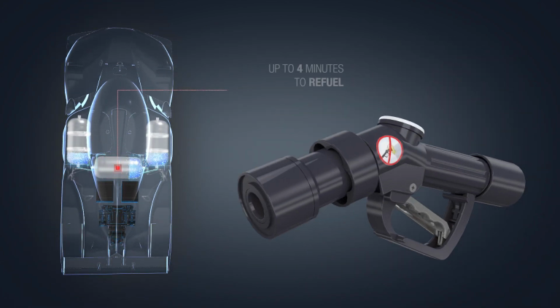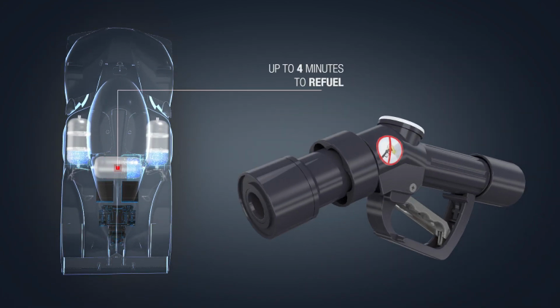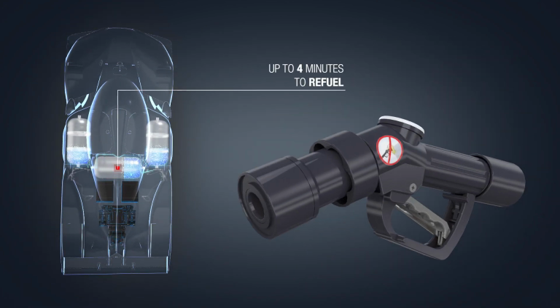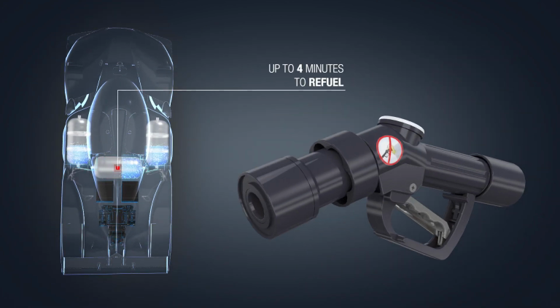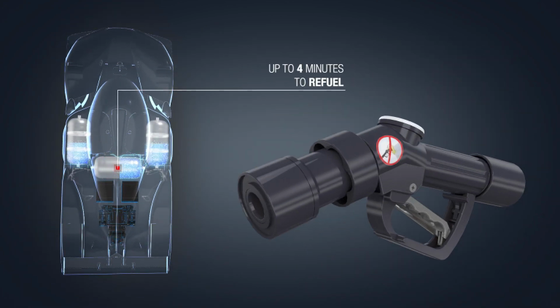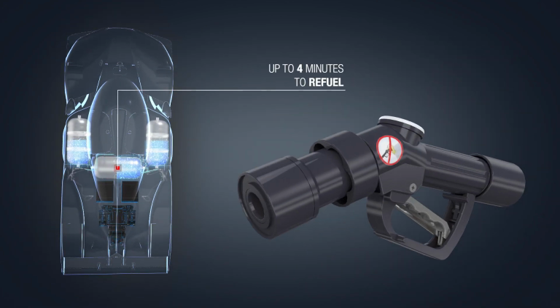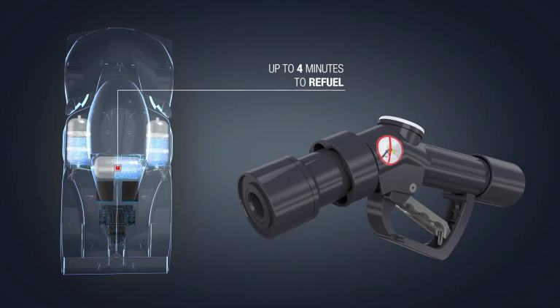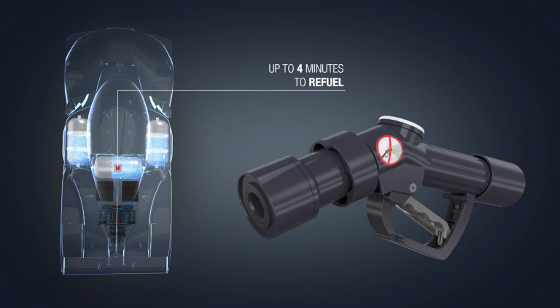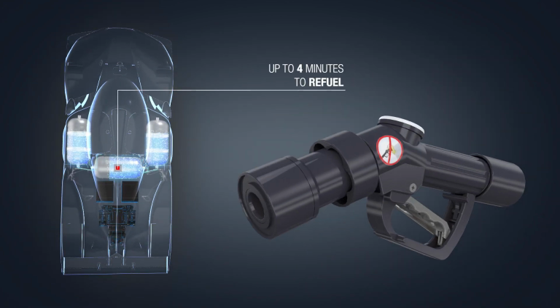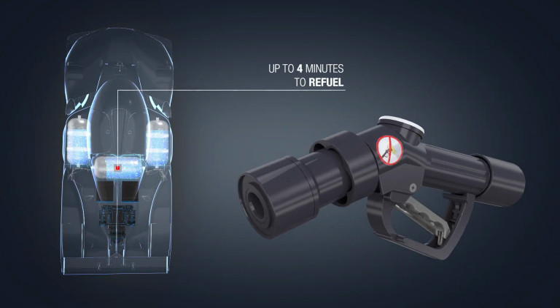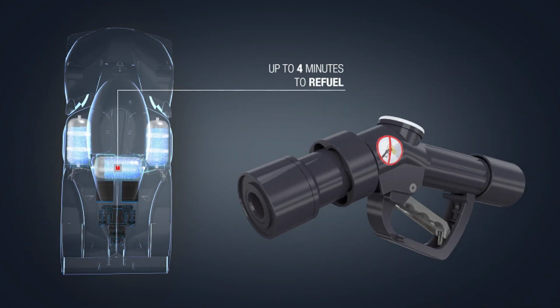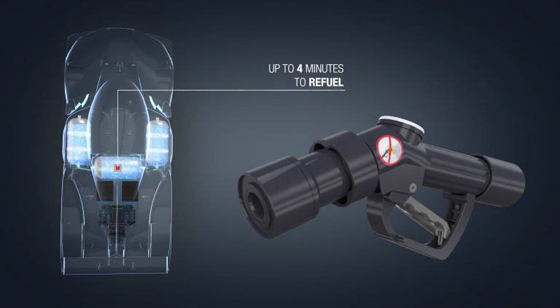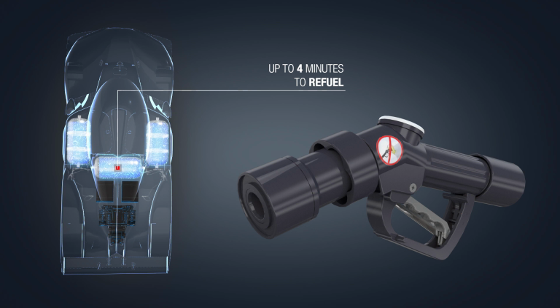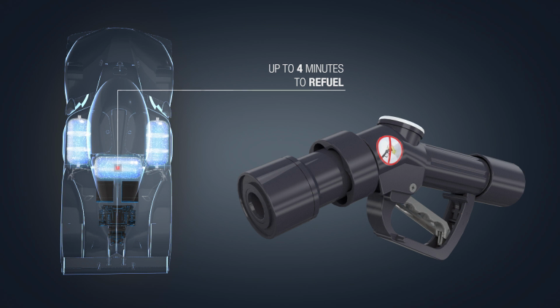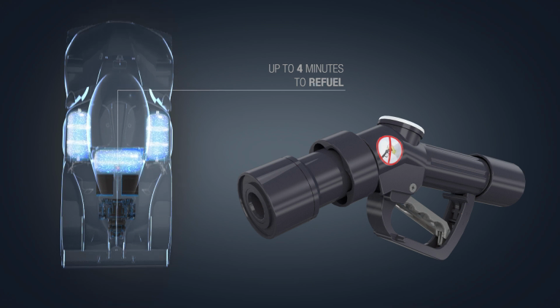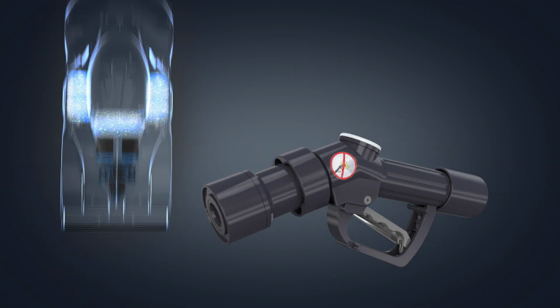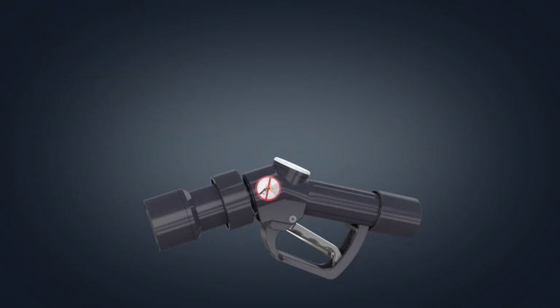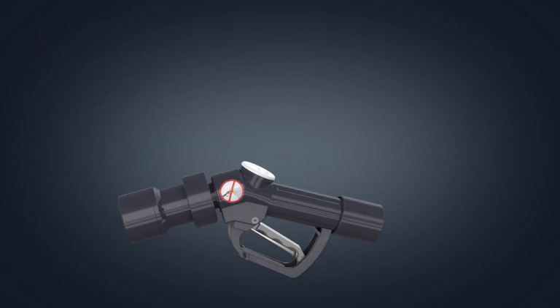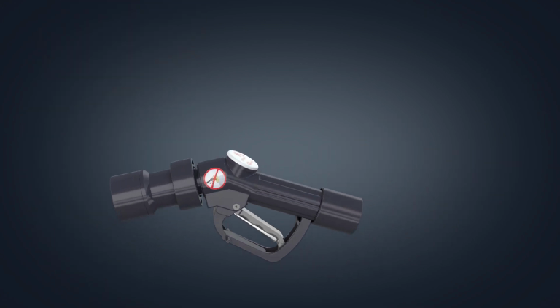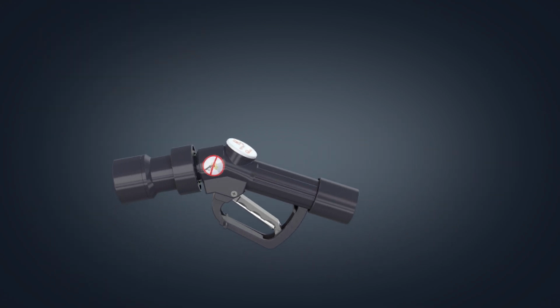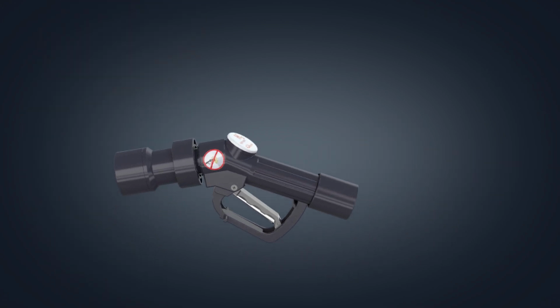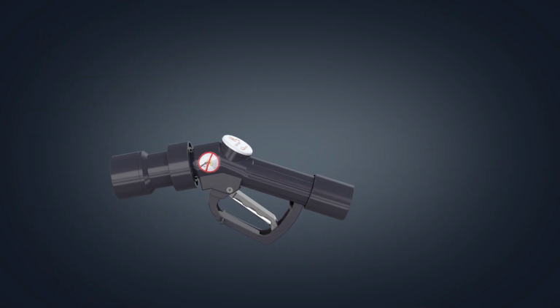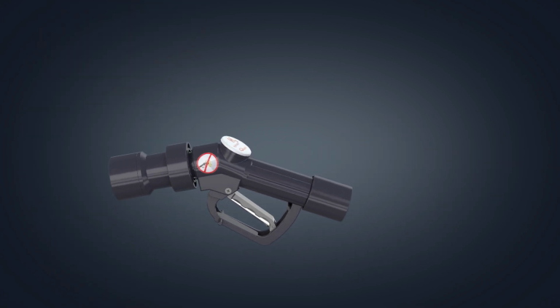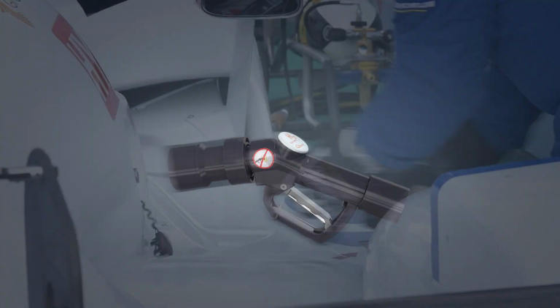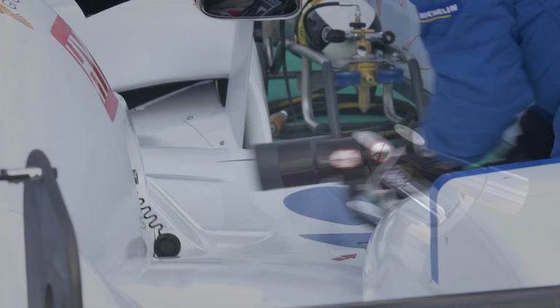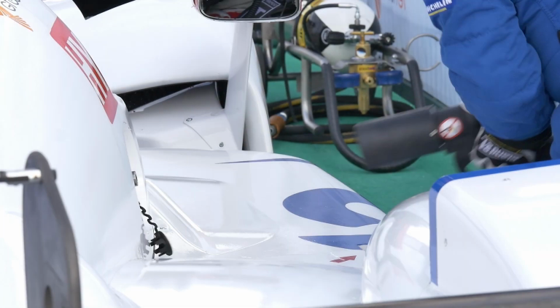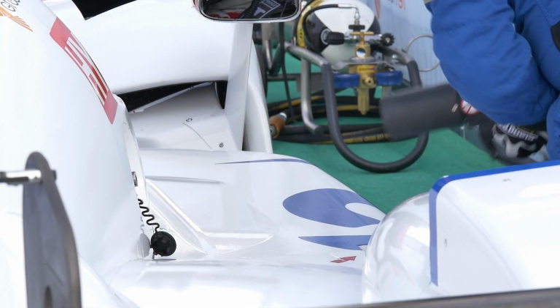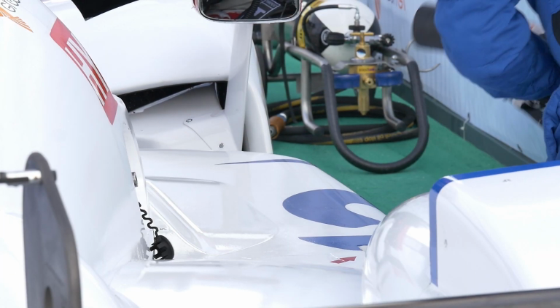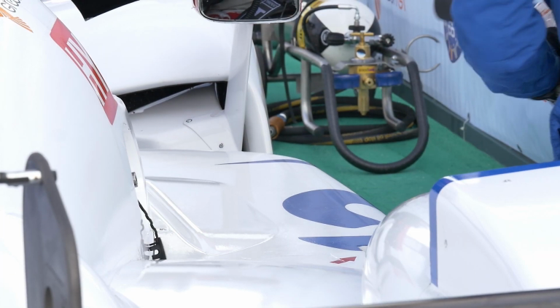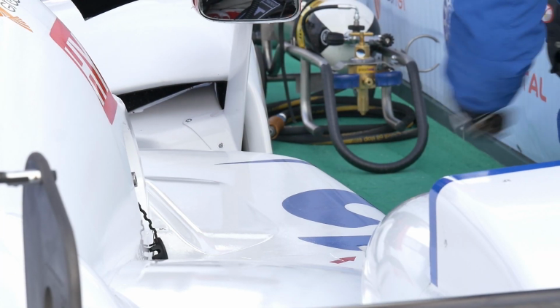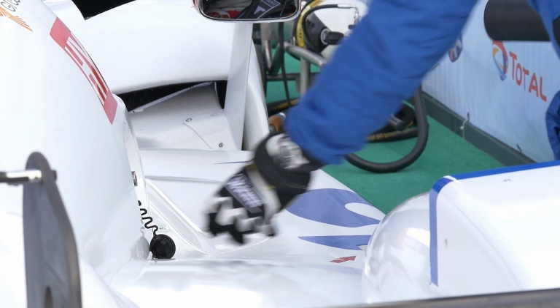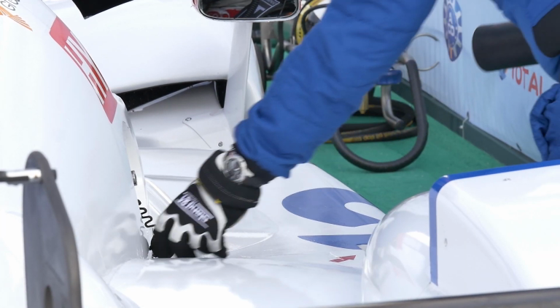Refueling takes less than 4 minutes — this is twice as fast as at a consumer hydrogen filling station.